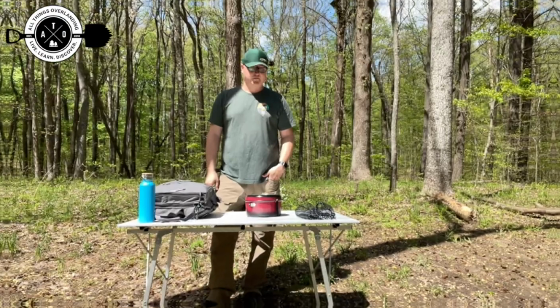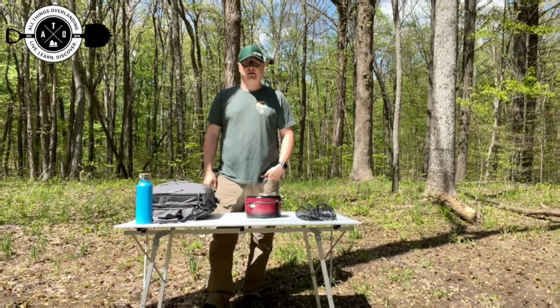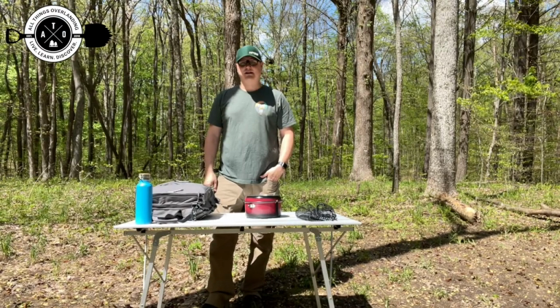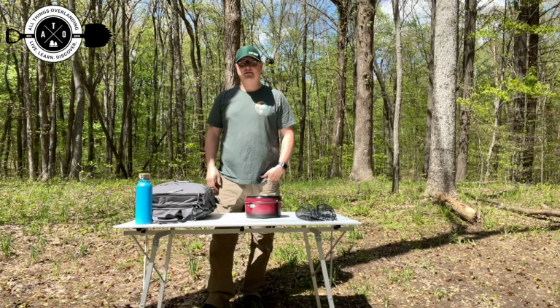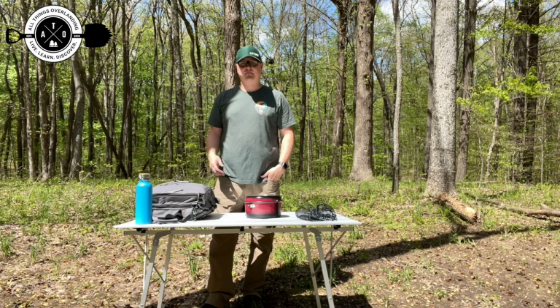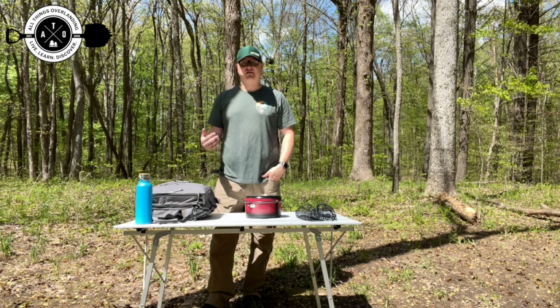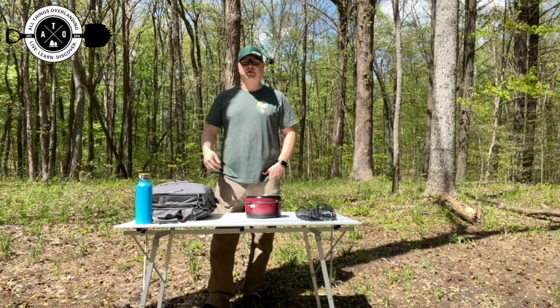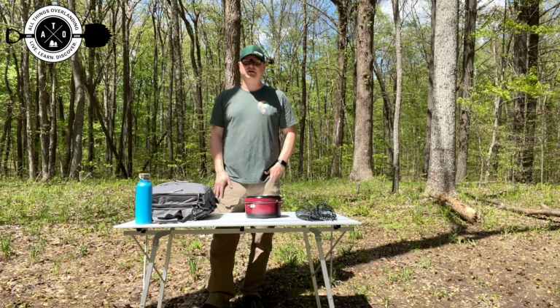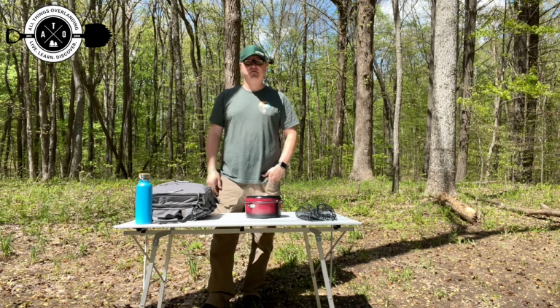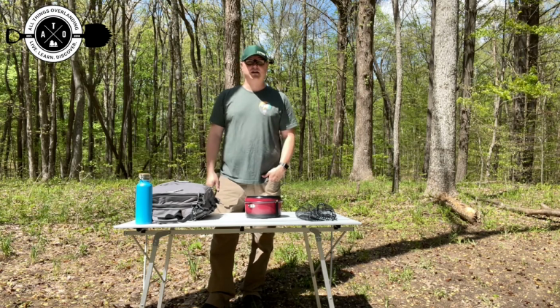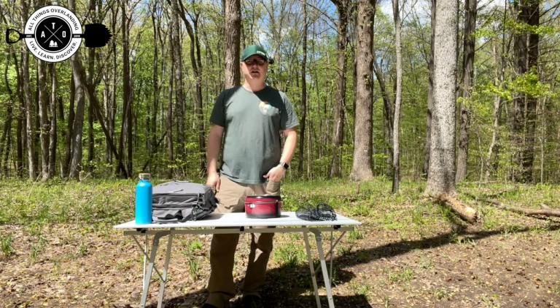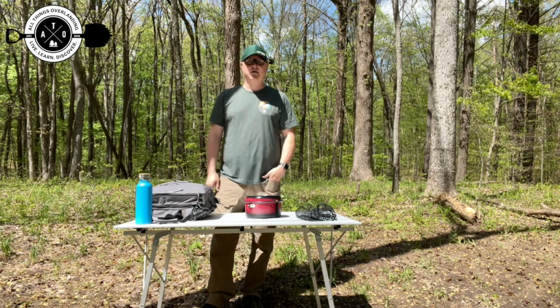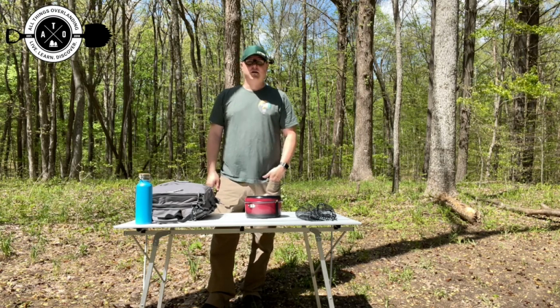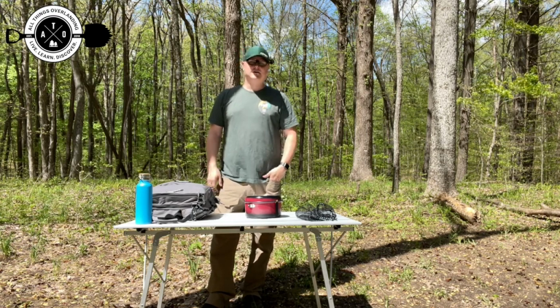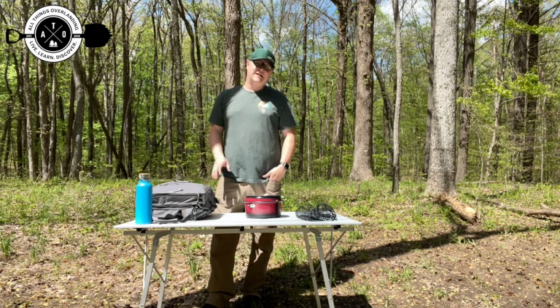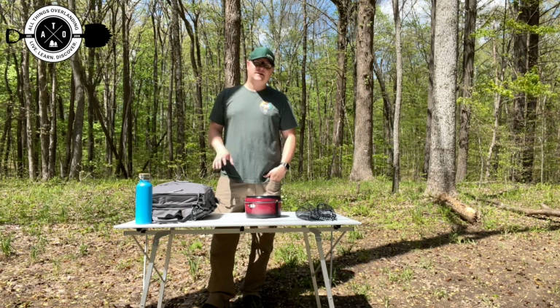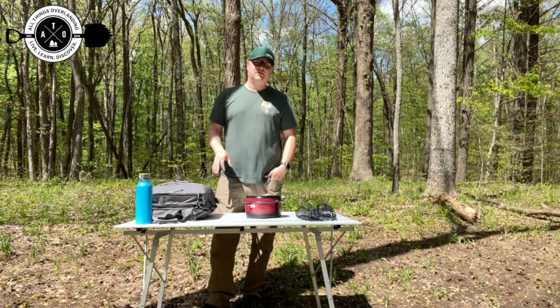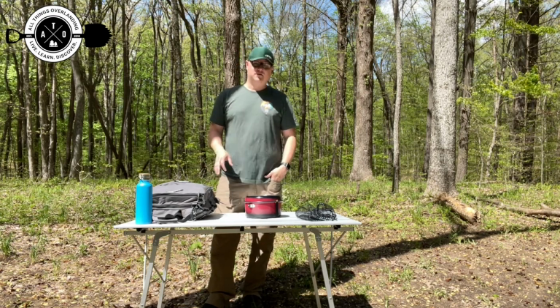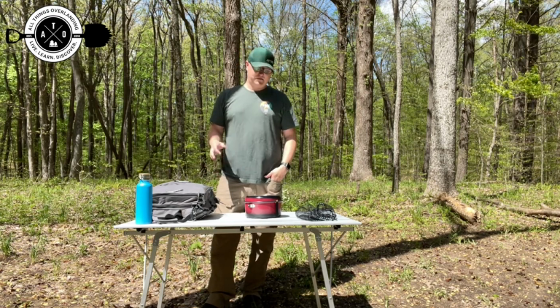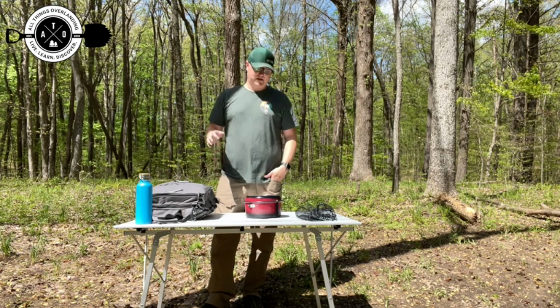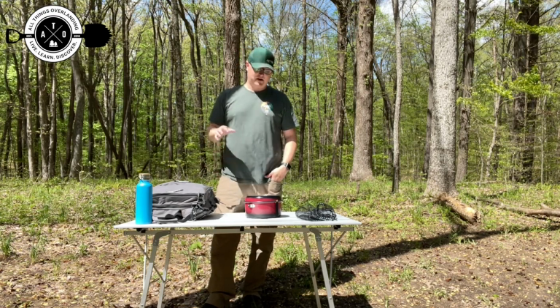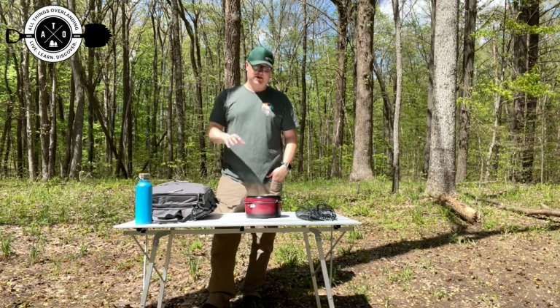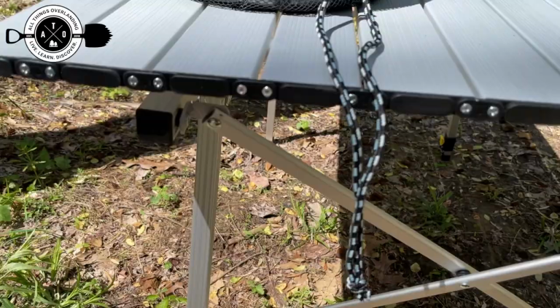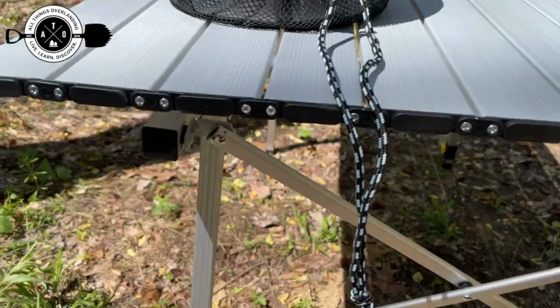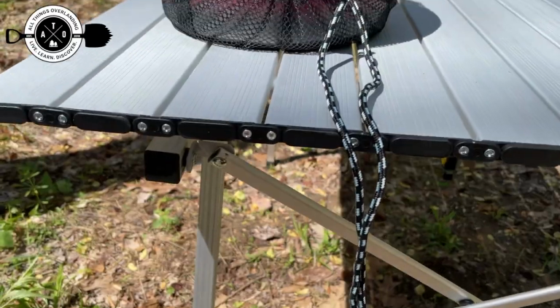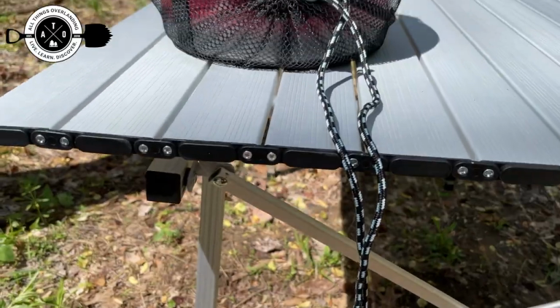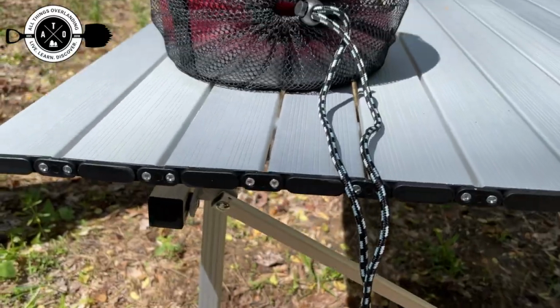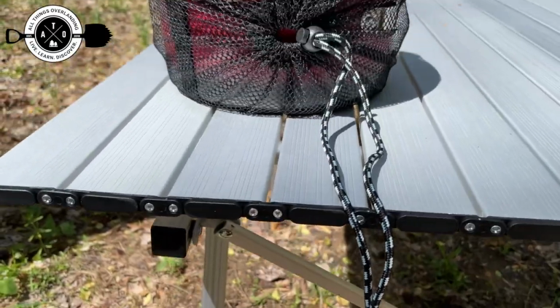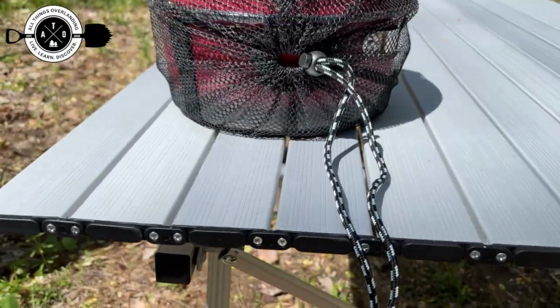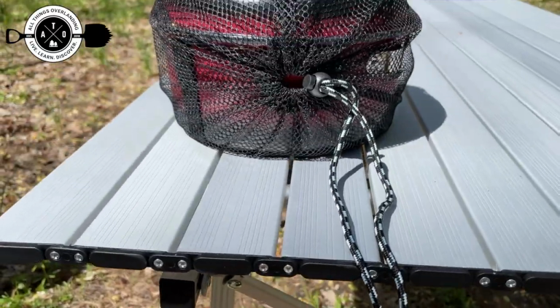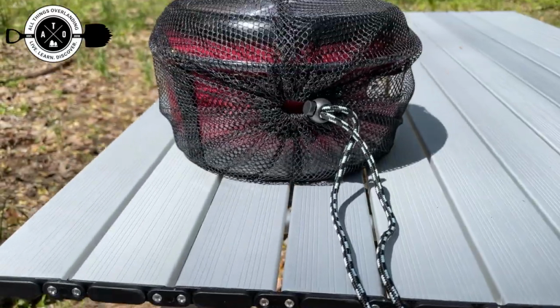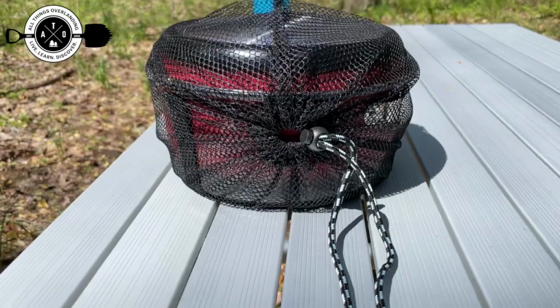All right guys, Fletch from All Things Overlanding here. On today's gear review, I'm going to be talking about the Texport six-piece cooking set.